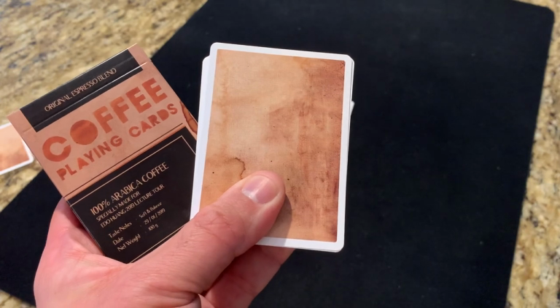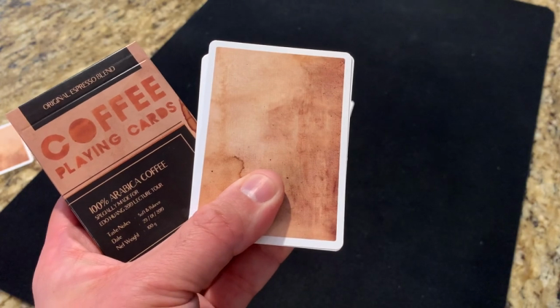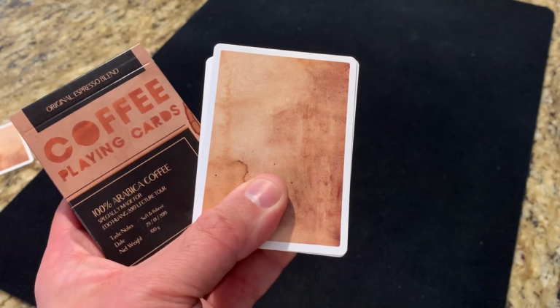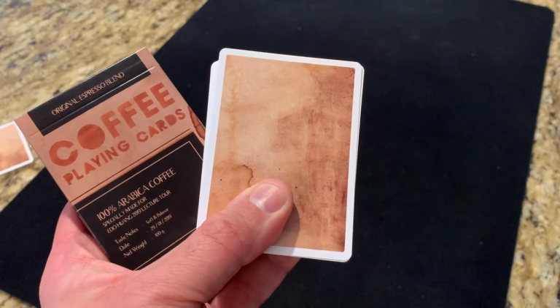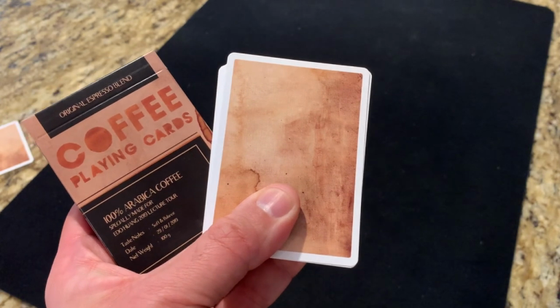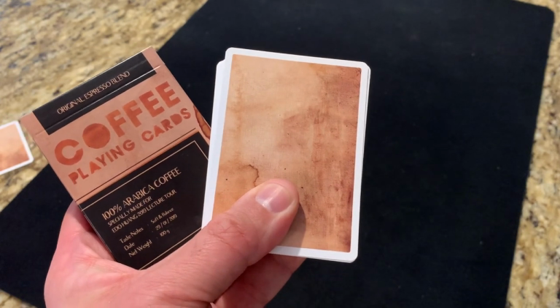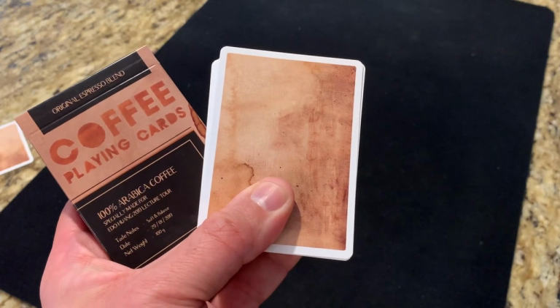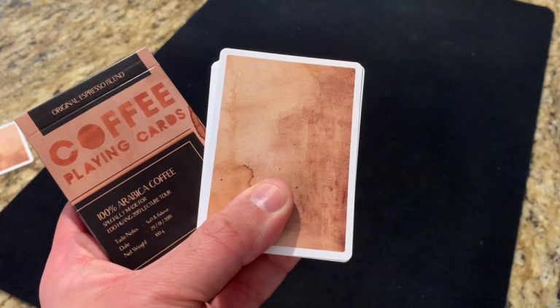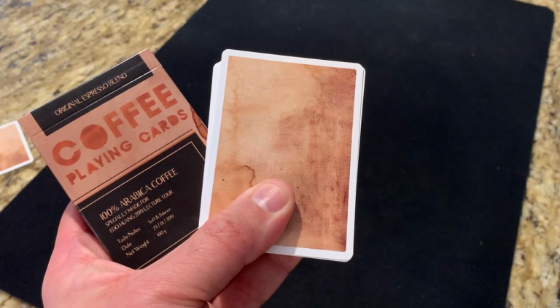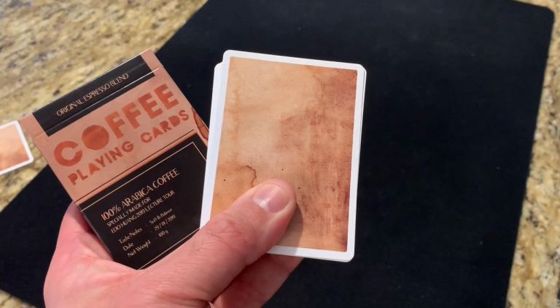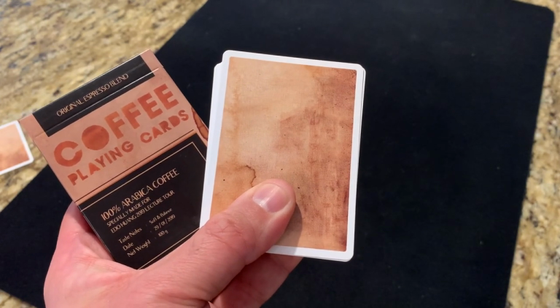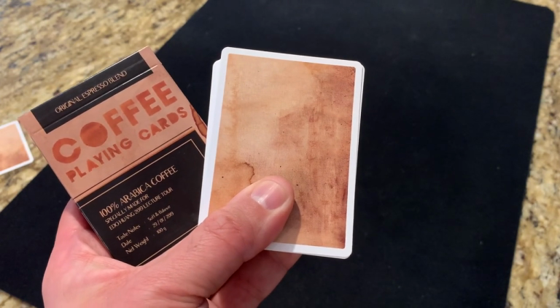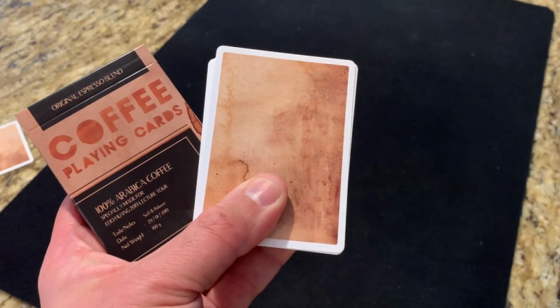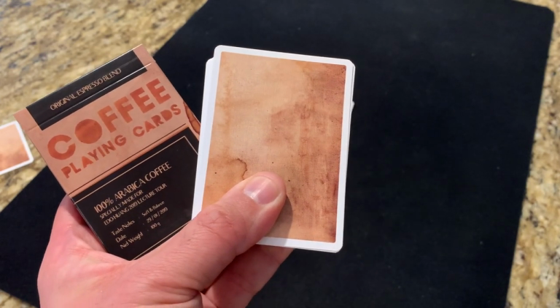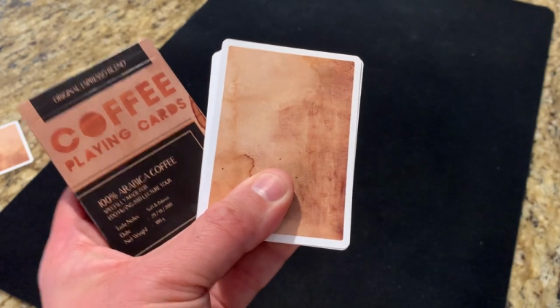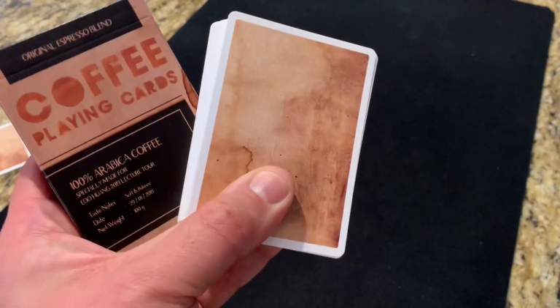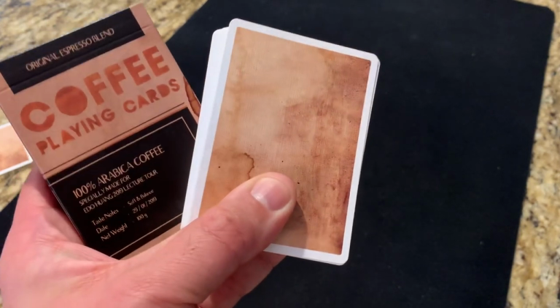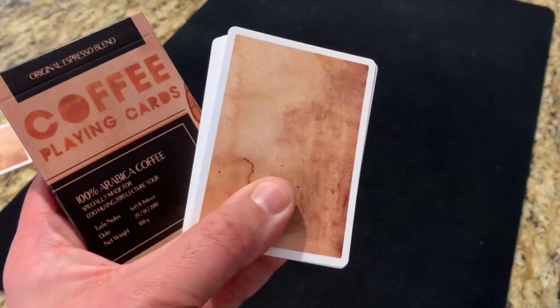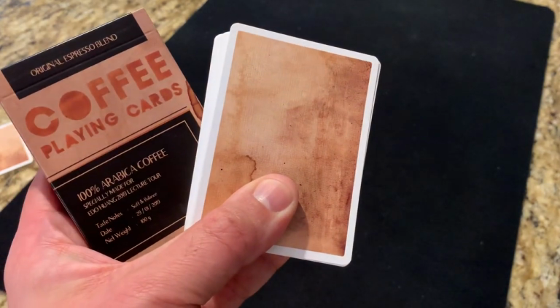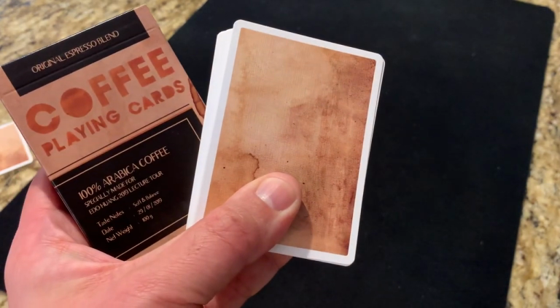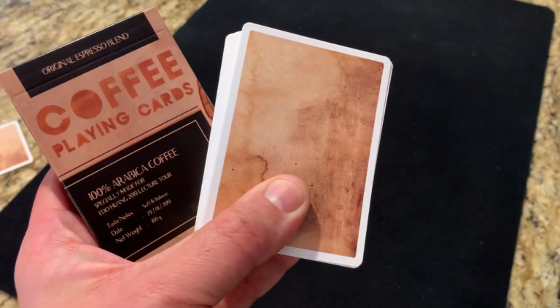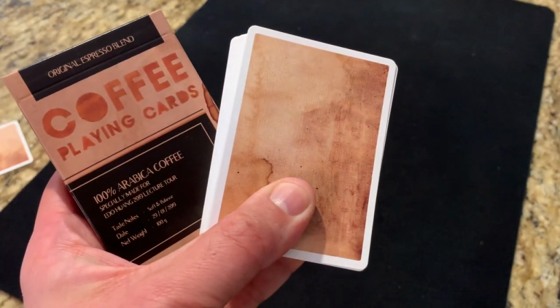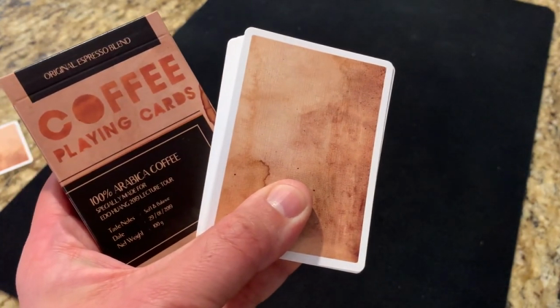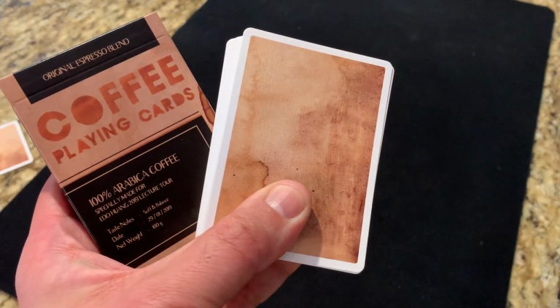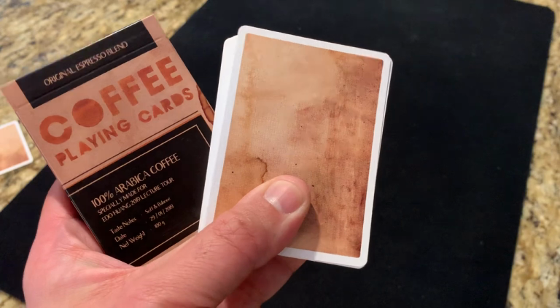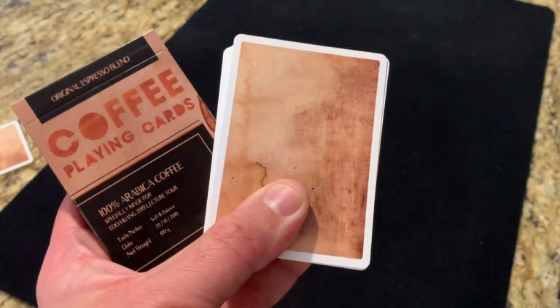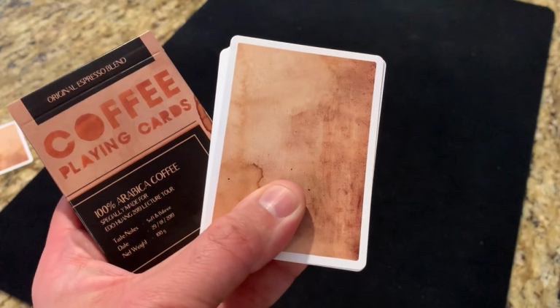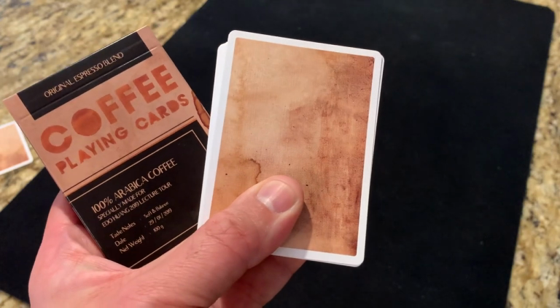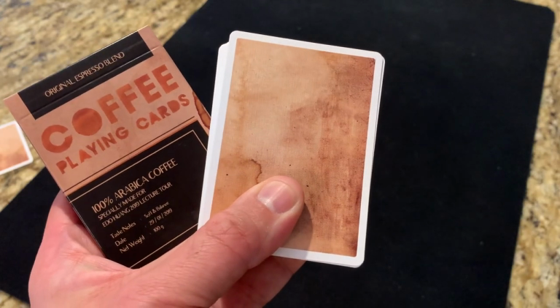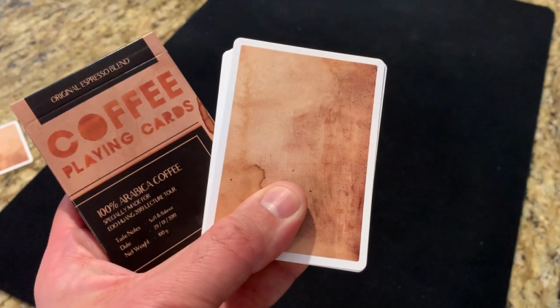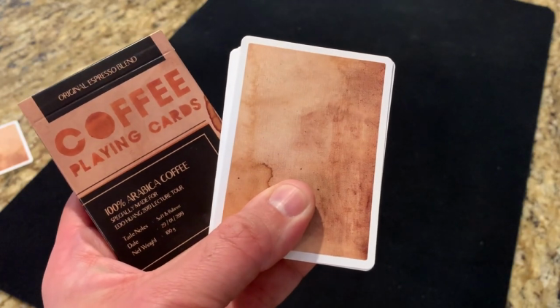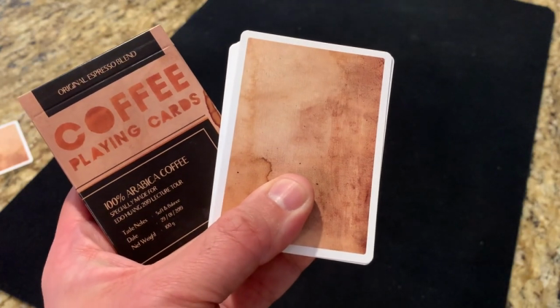That's the look at the coffee playing cards. Hope you enjoyed. Let me know what other decks you want to see. Subscribe for more deck reviews and unboxings, and I'll see you for the next one.